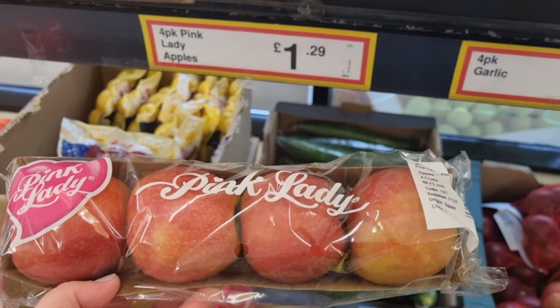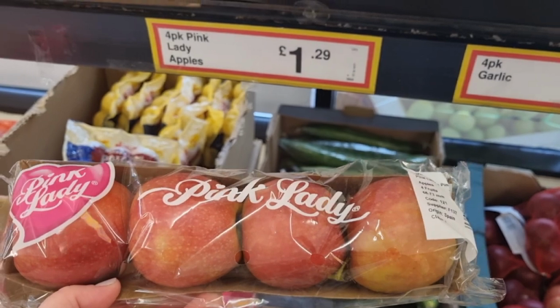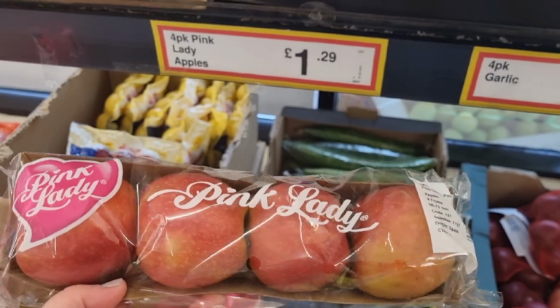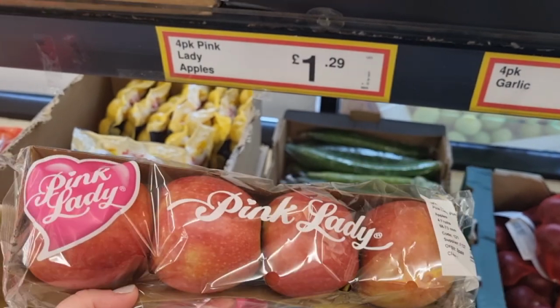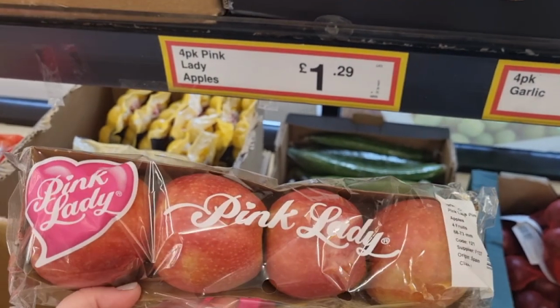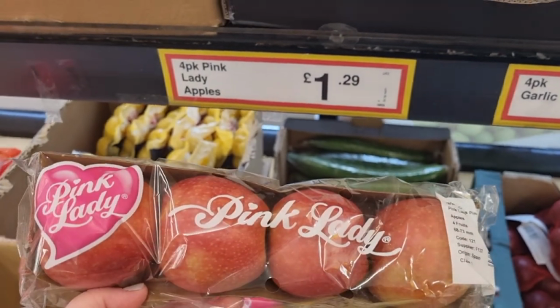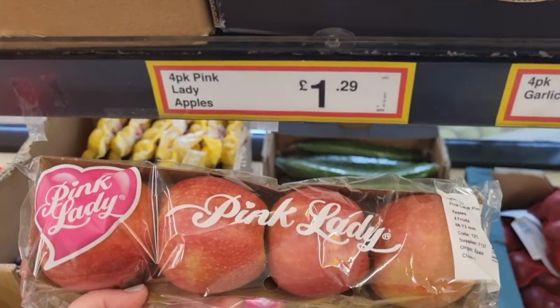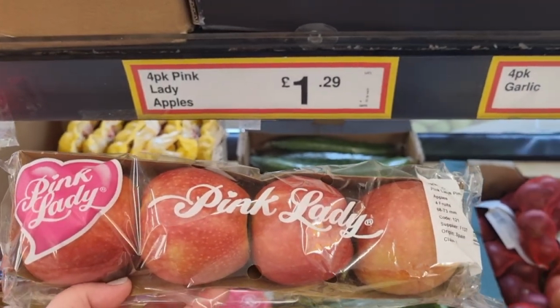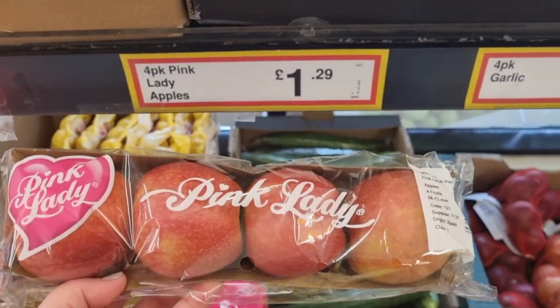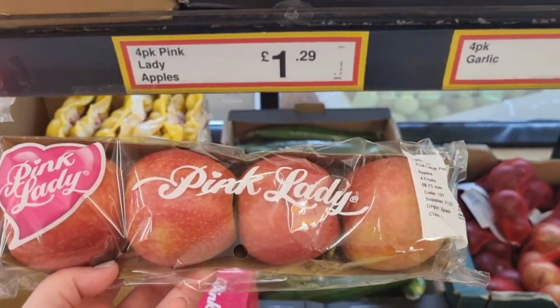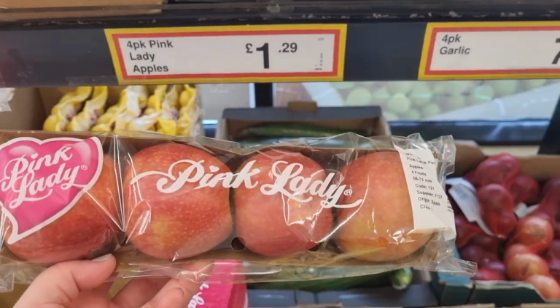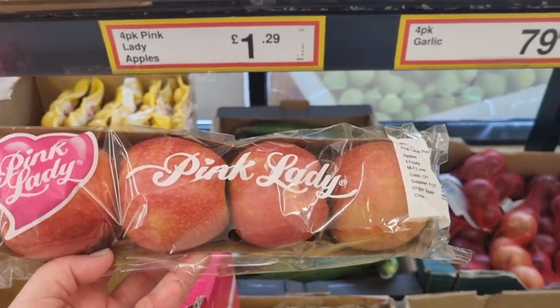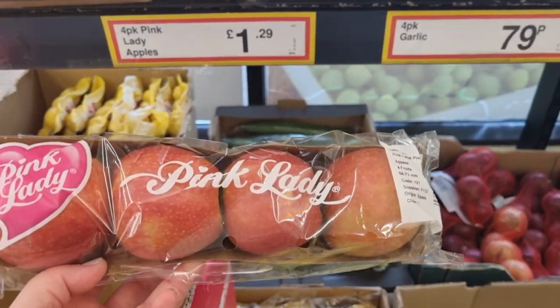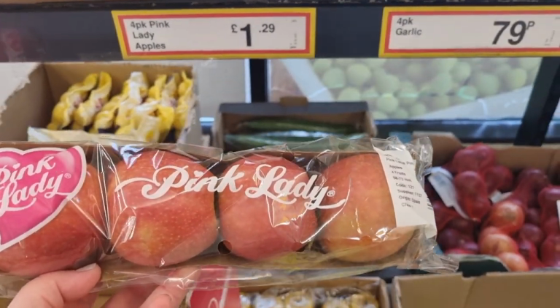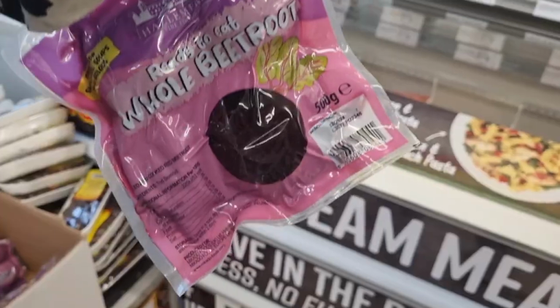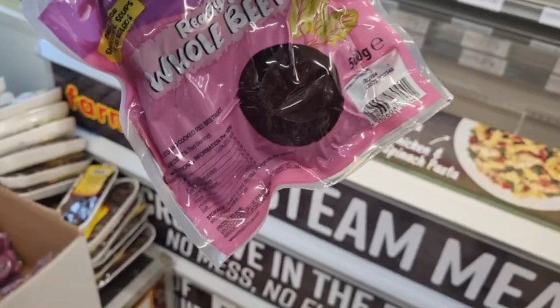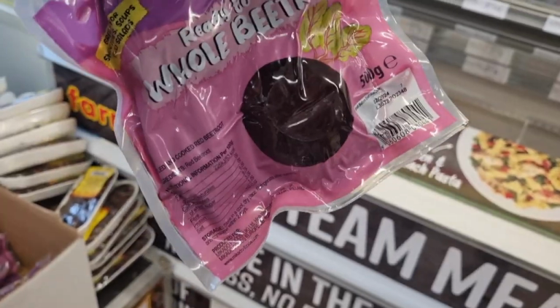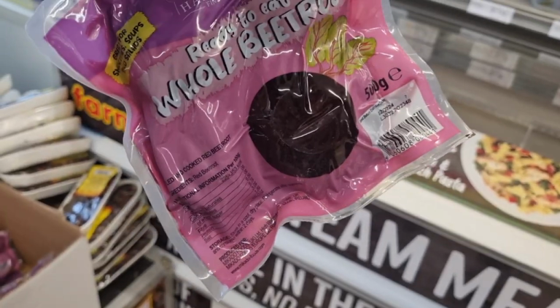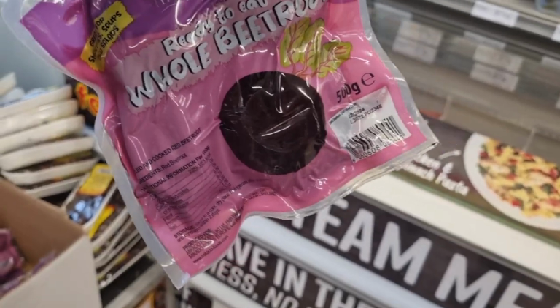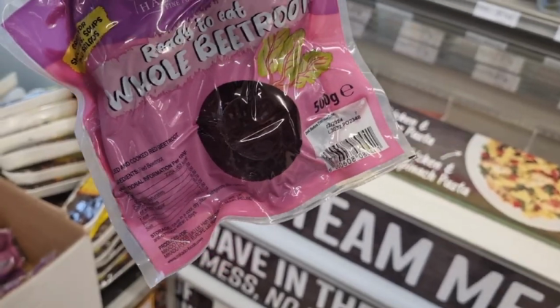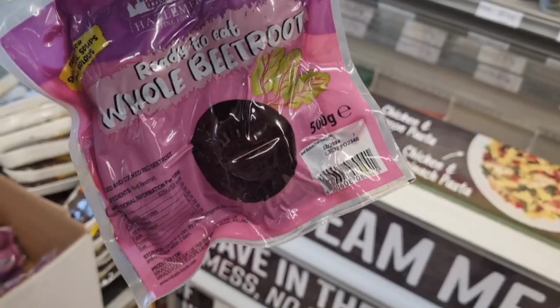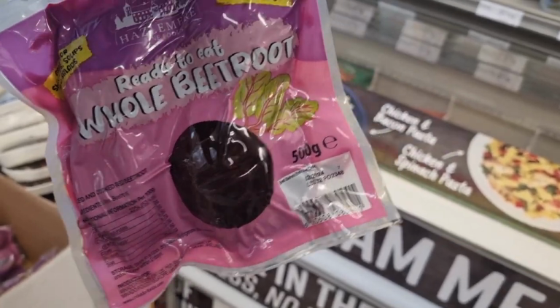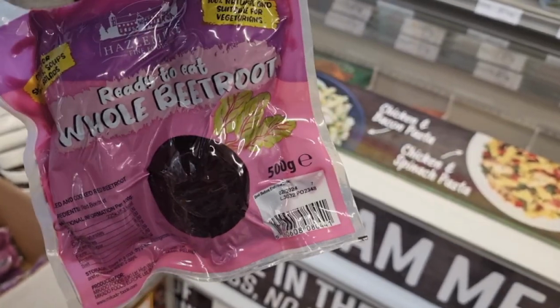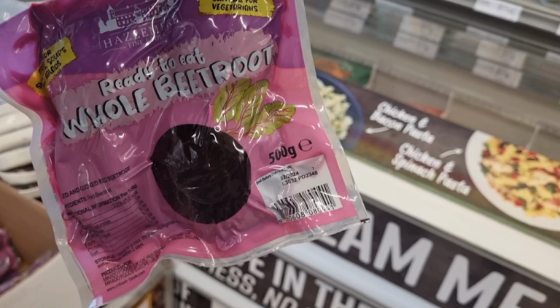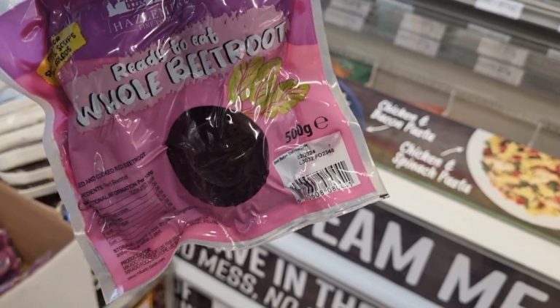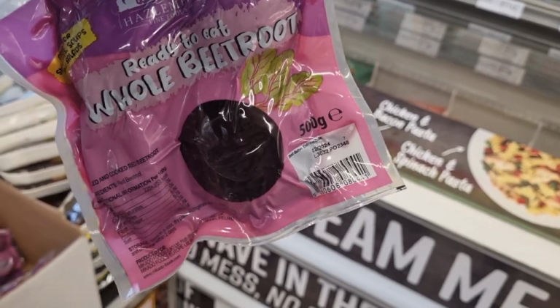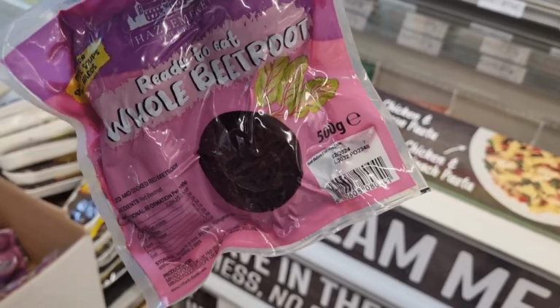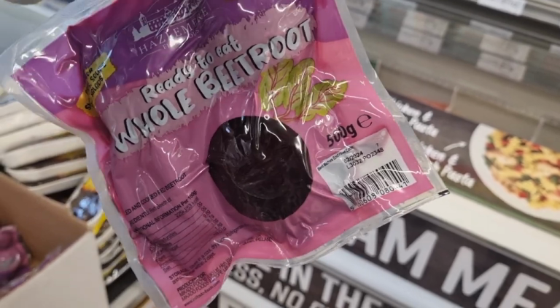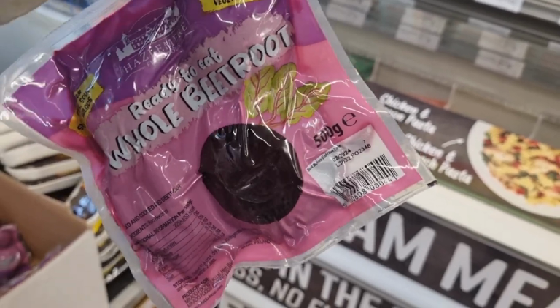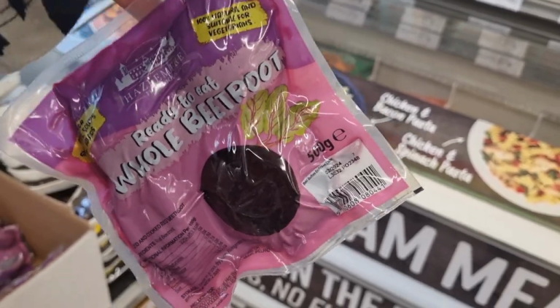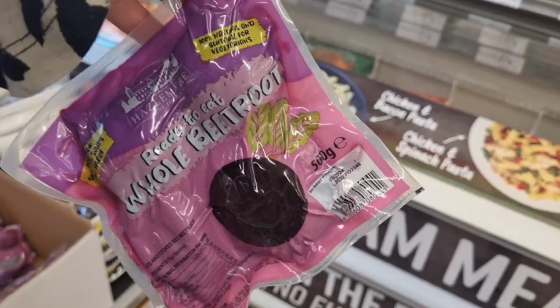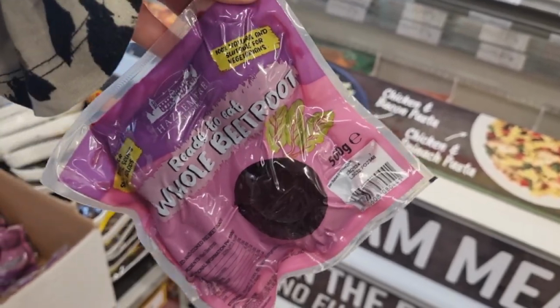I've heard and known of Farm Foods my entire life, but I've never been inside one and I've never shopped in one.